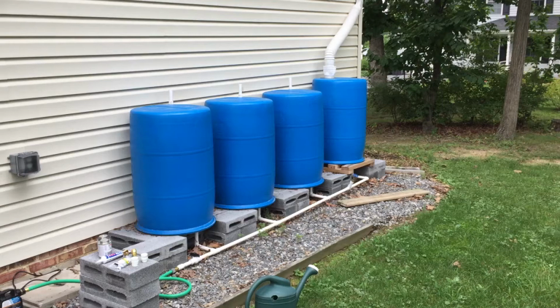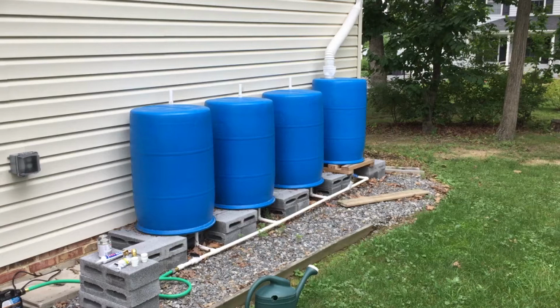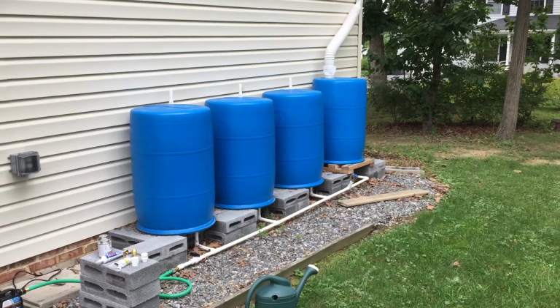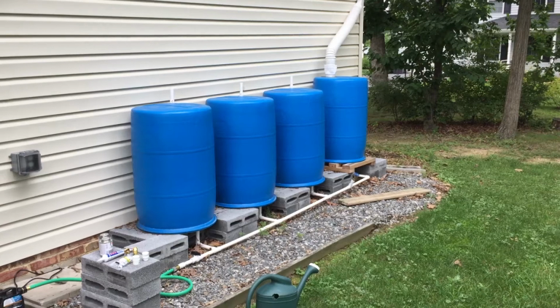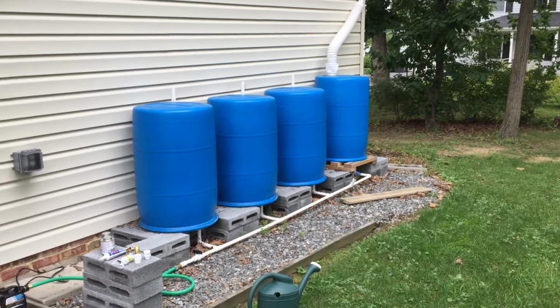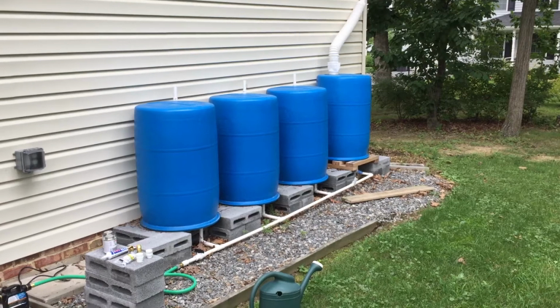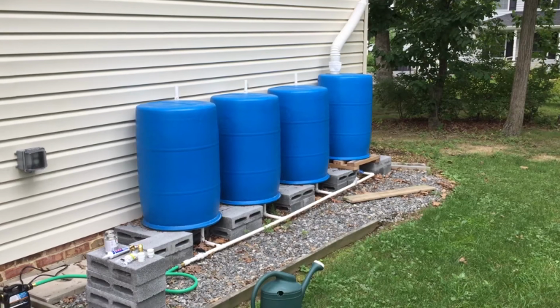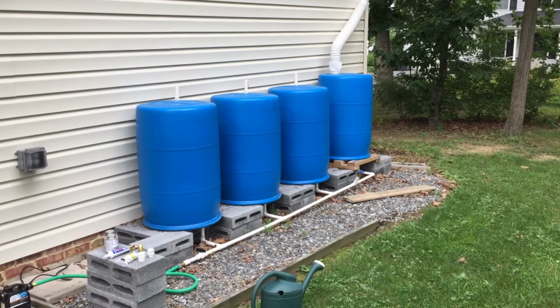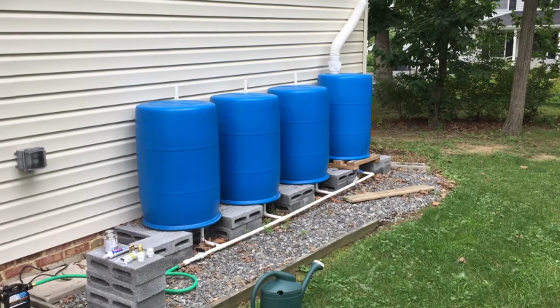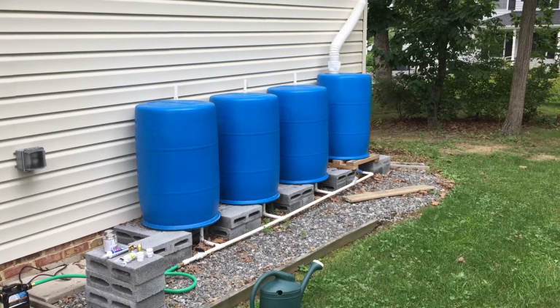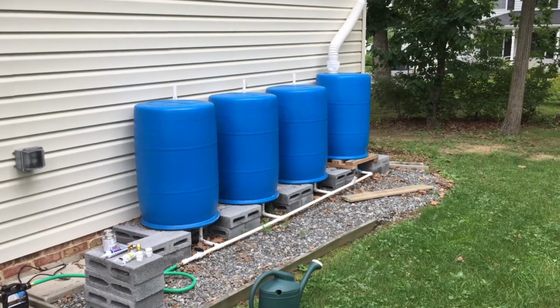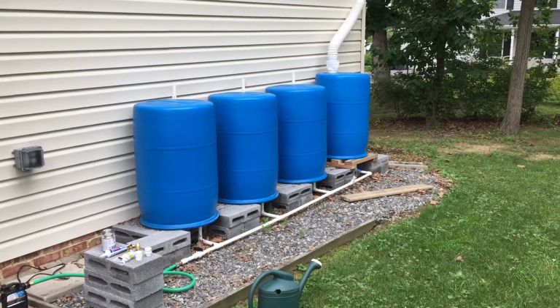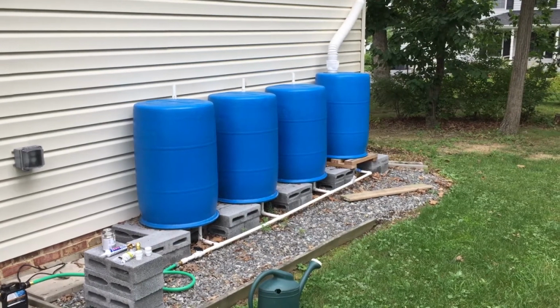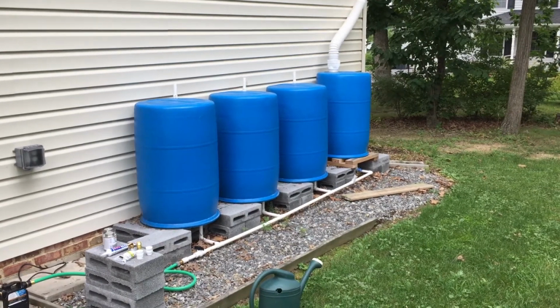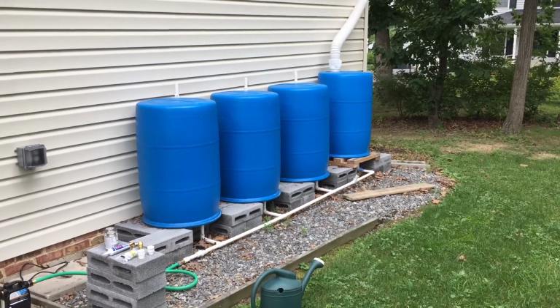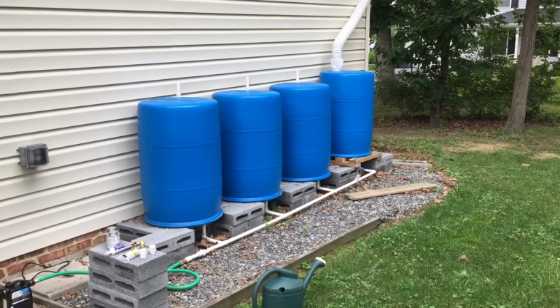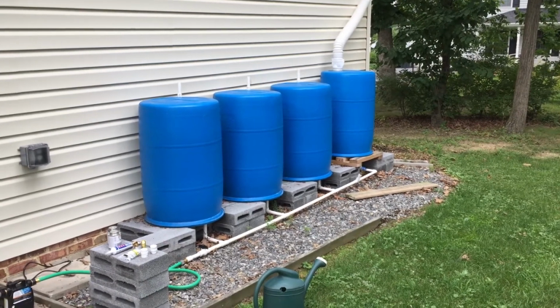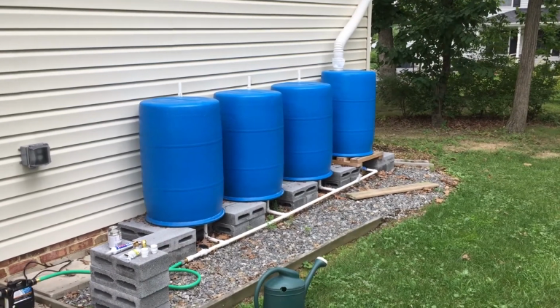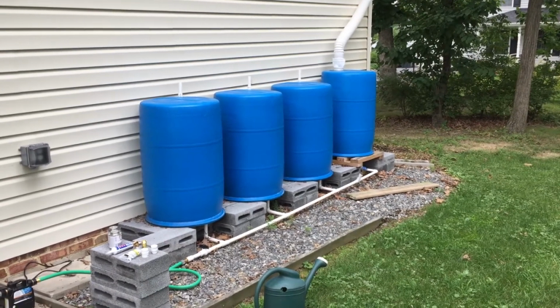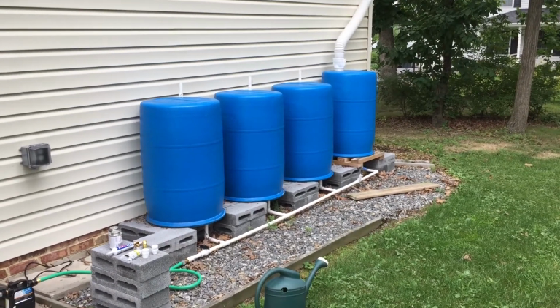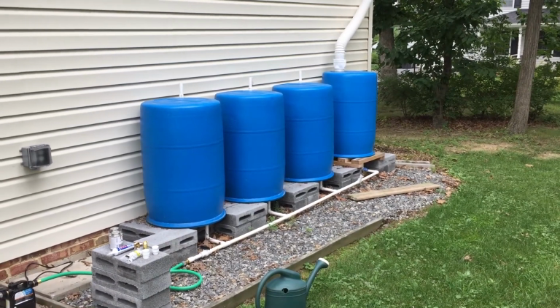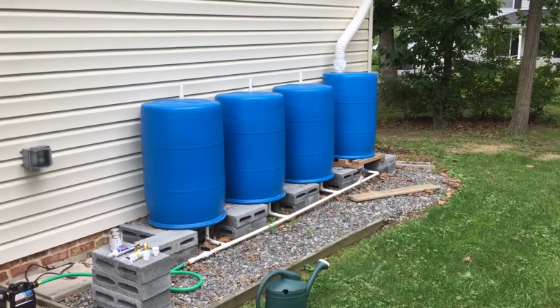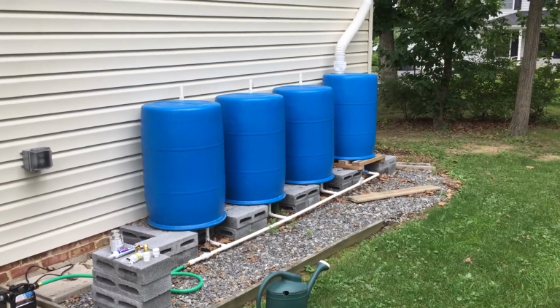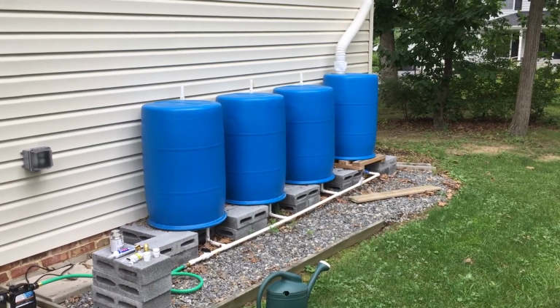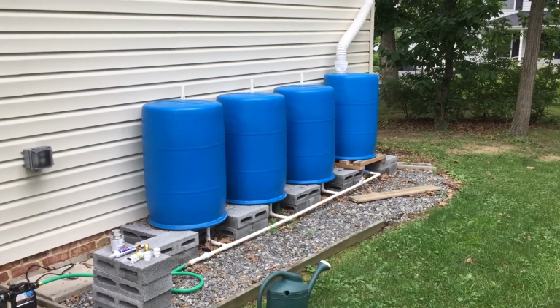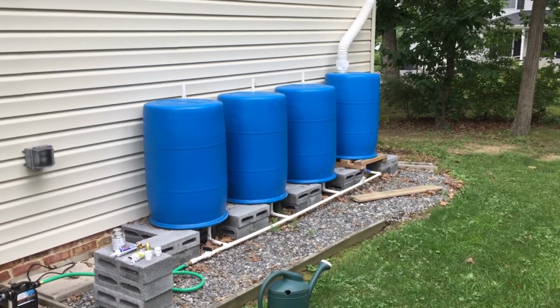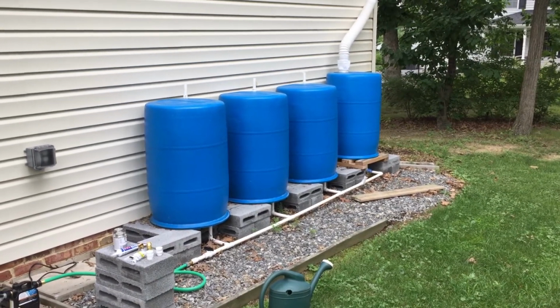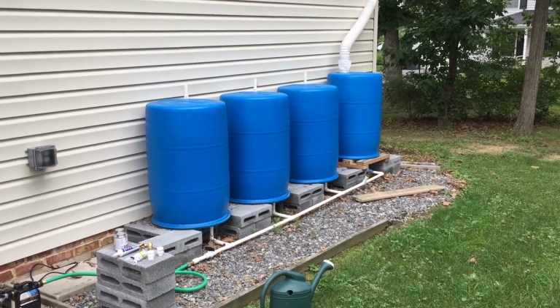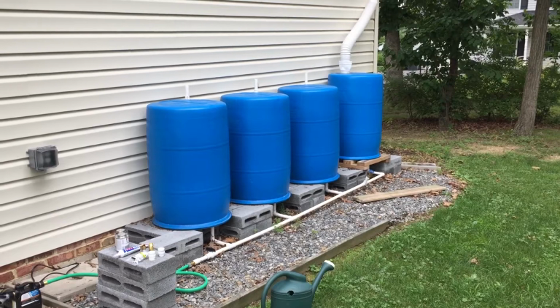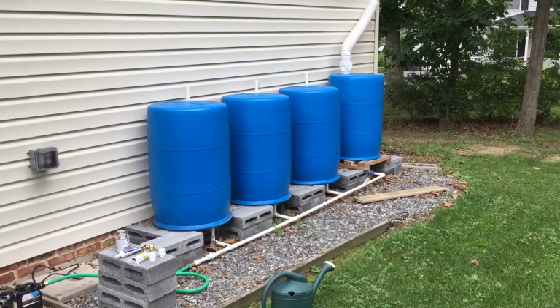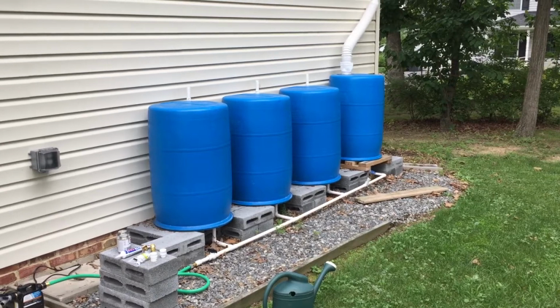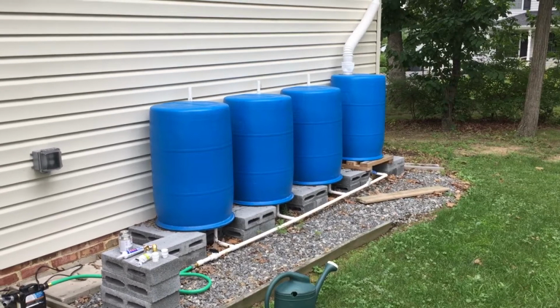Hey everybody, I thought I'd go ahead and make a video on how I made my rain barrel system.